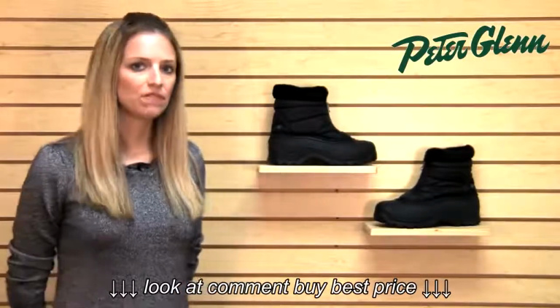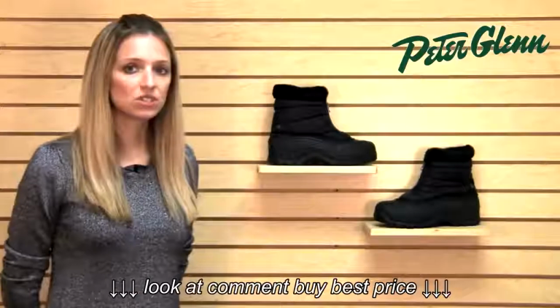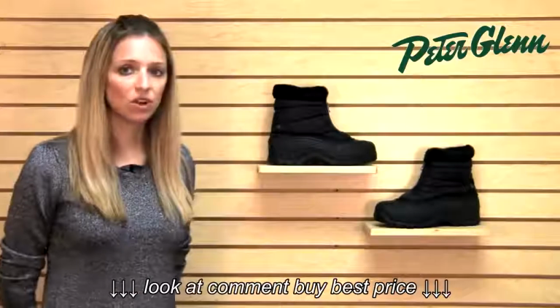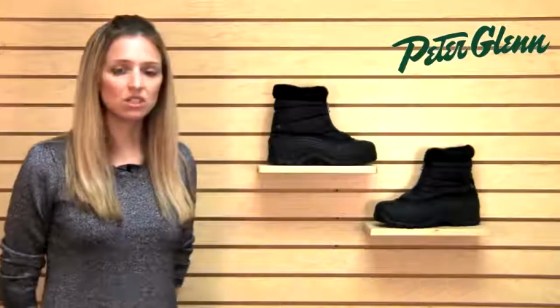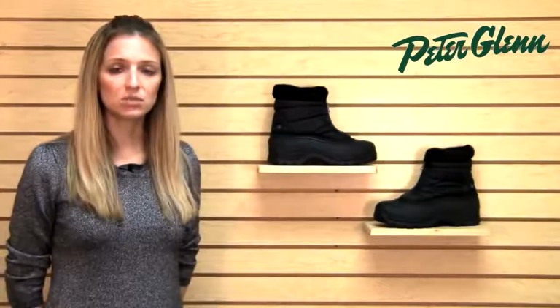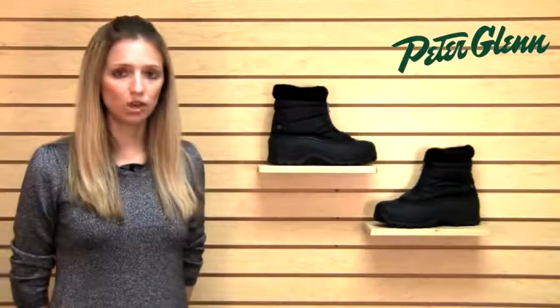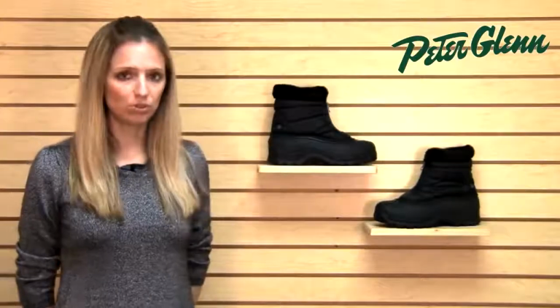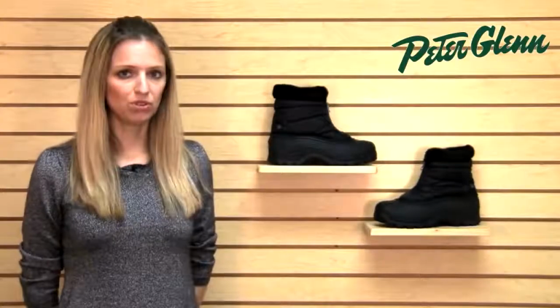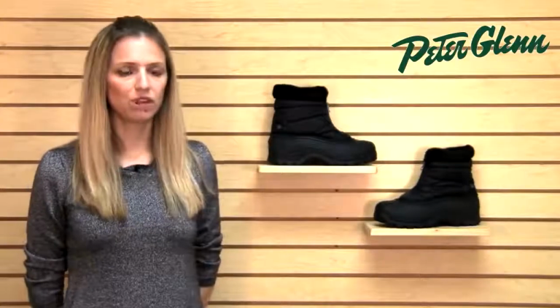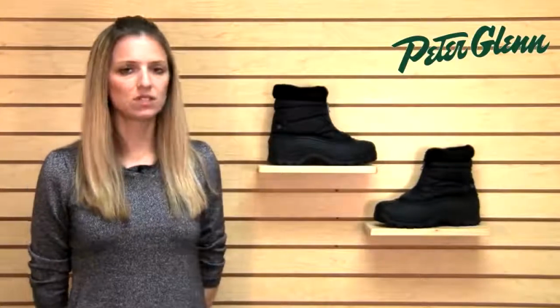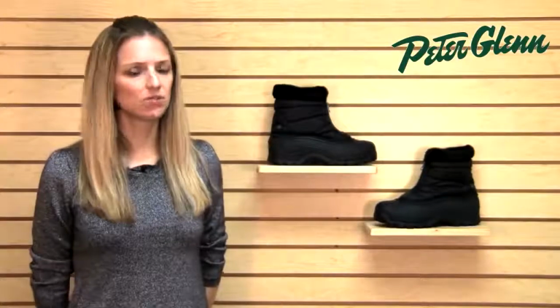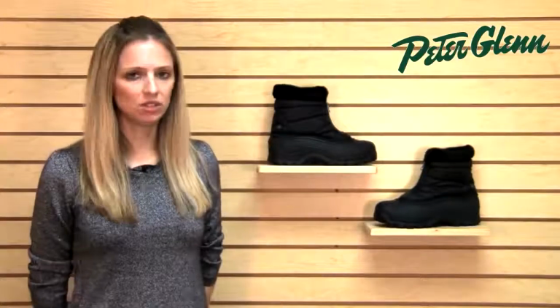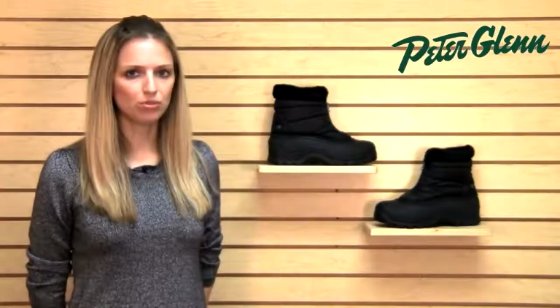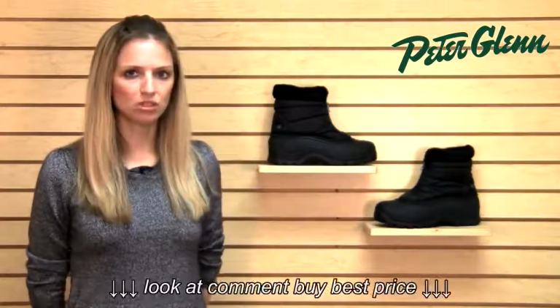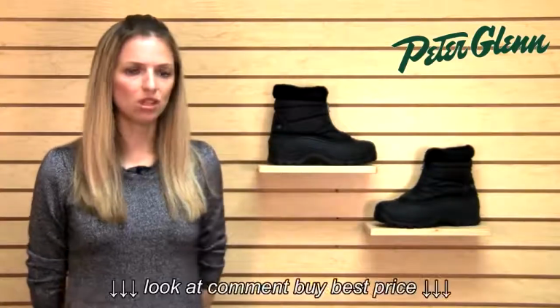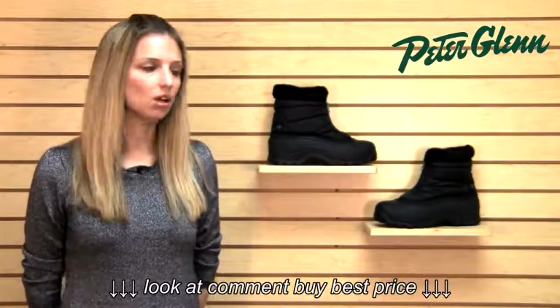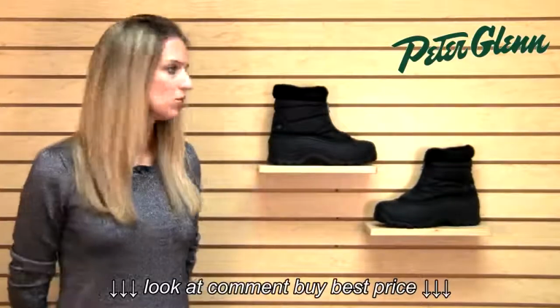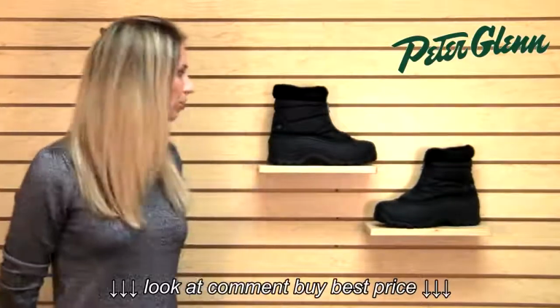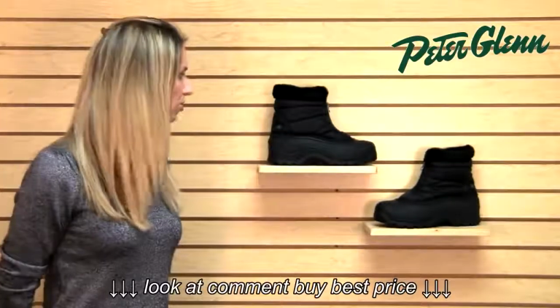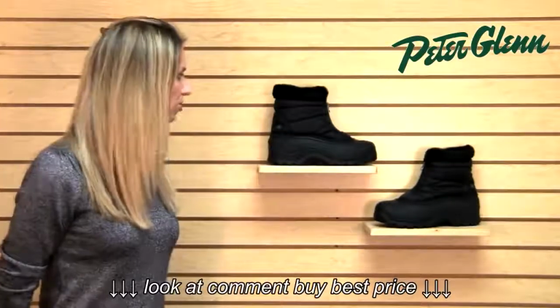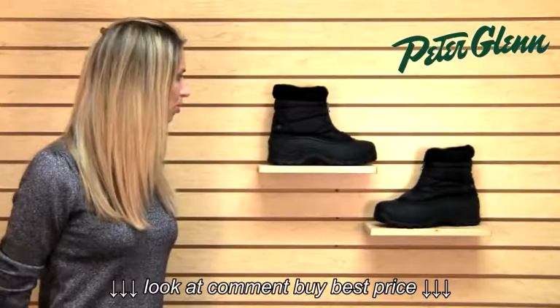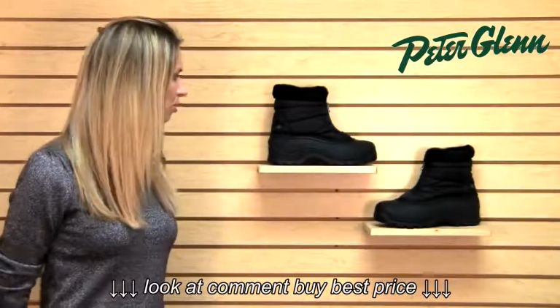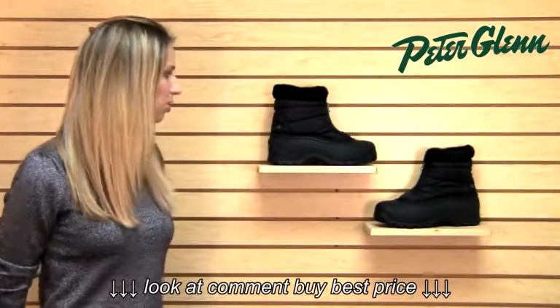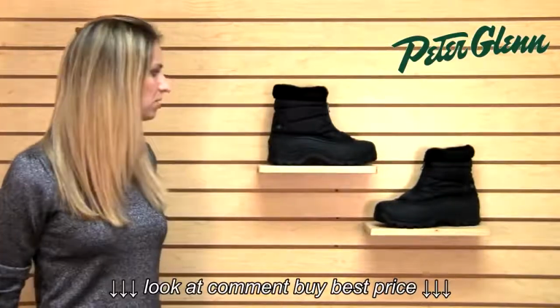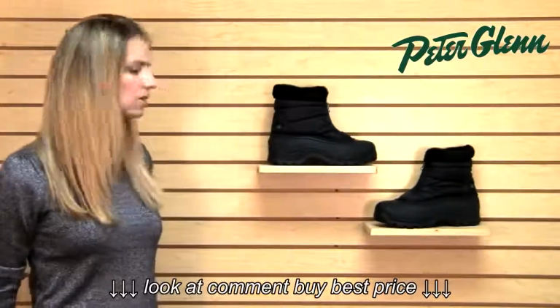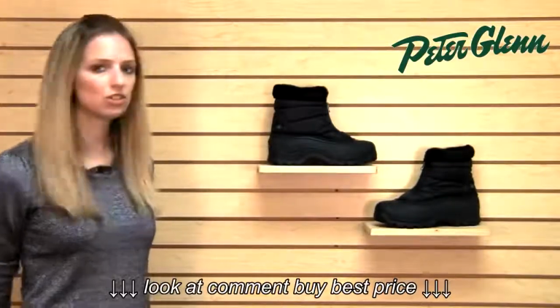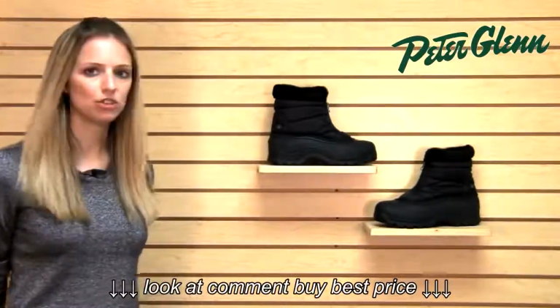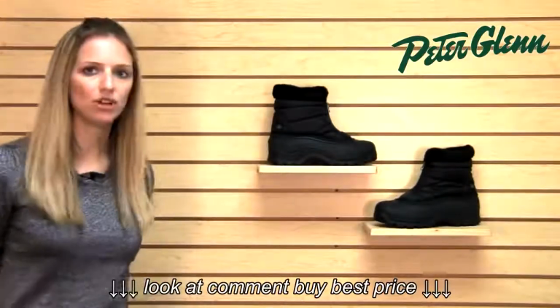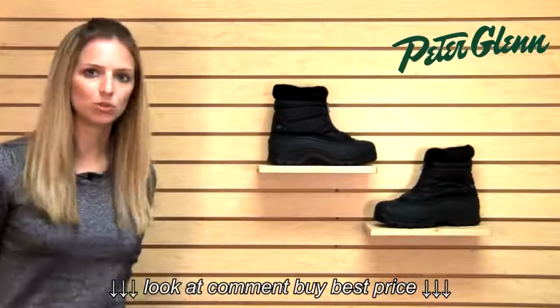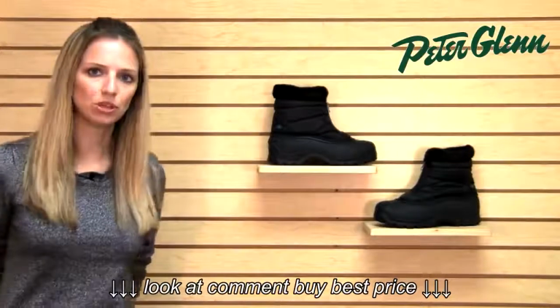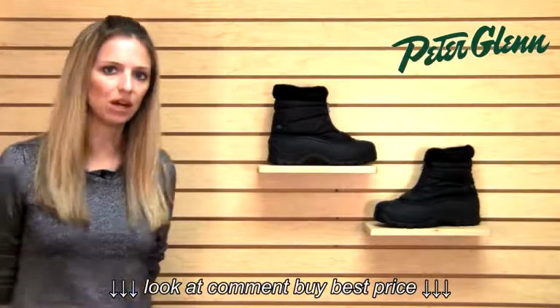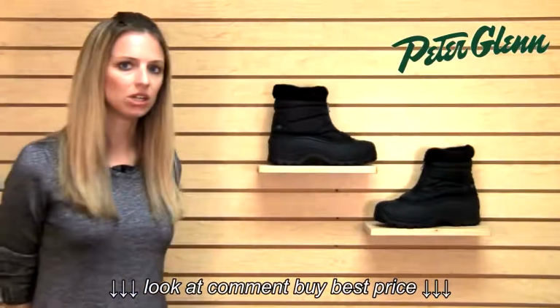First of all, it's waterproof — obviously really important. So you can walk through the snow, you can walk through the slush, and you don't have to worry about it.